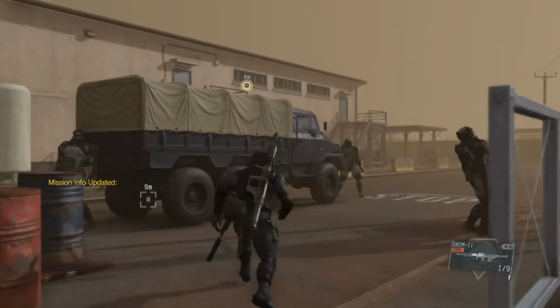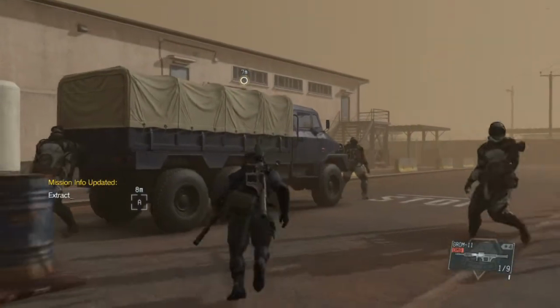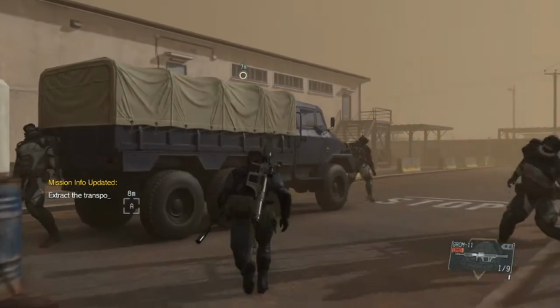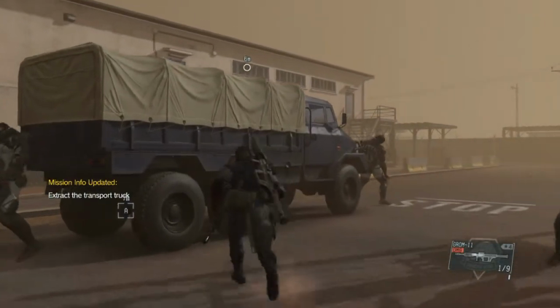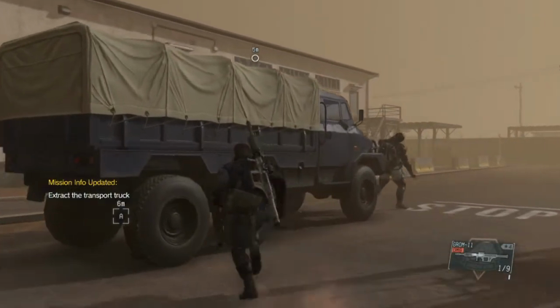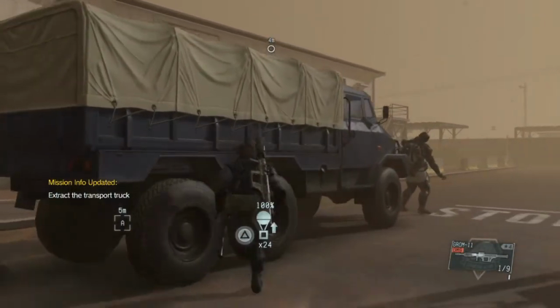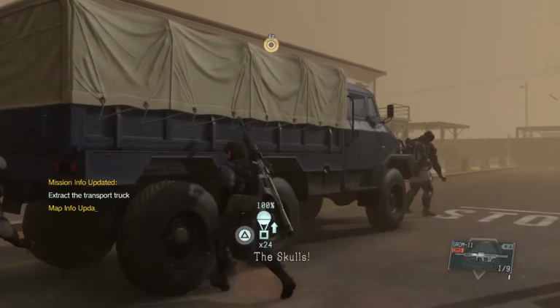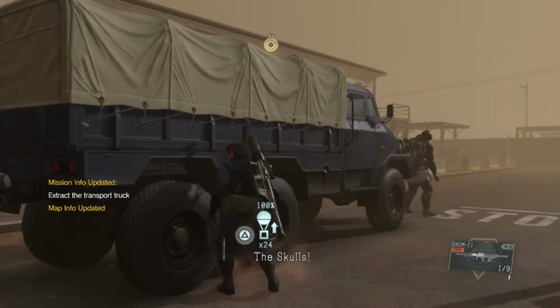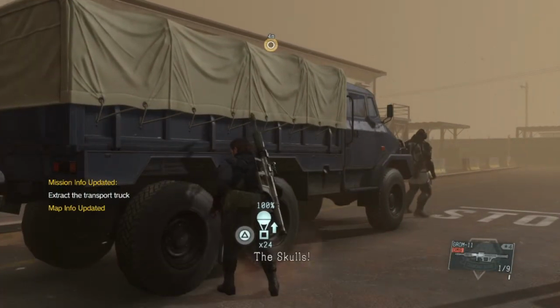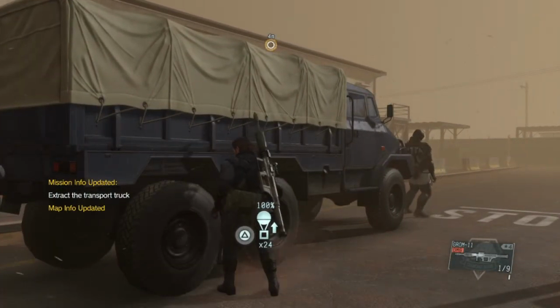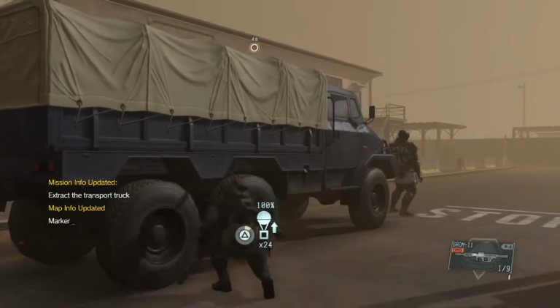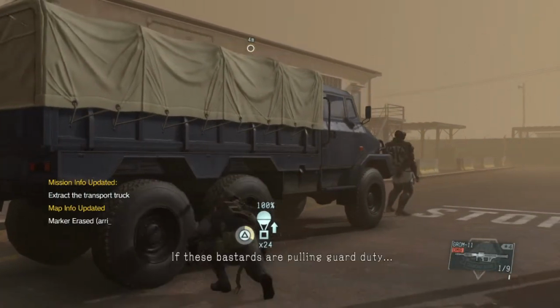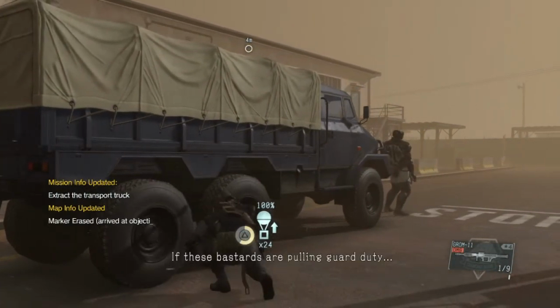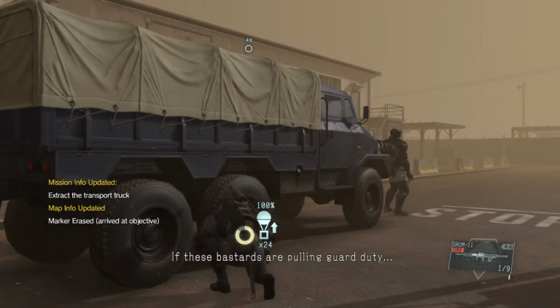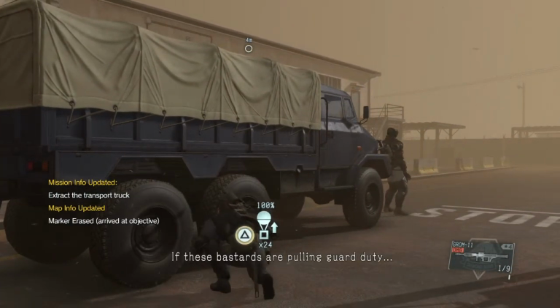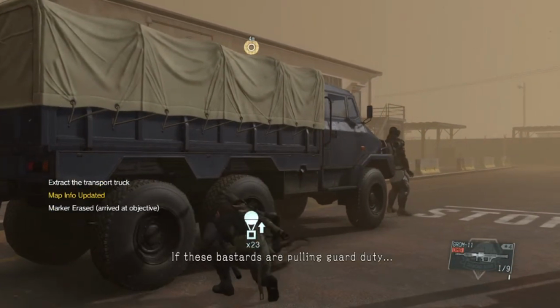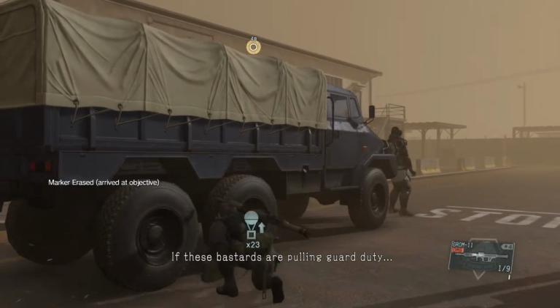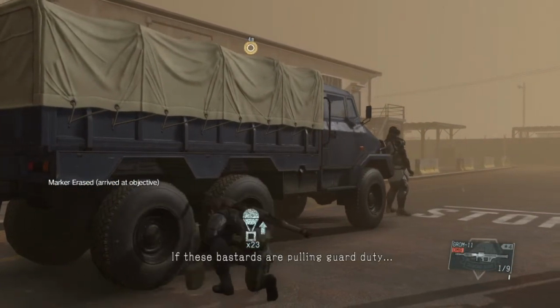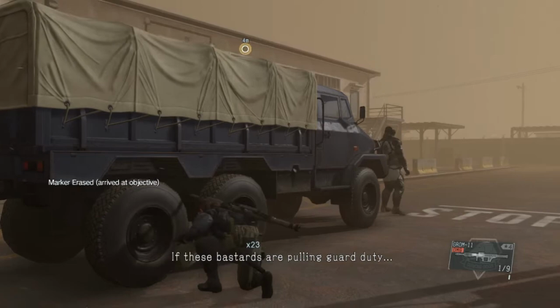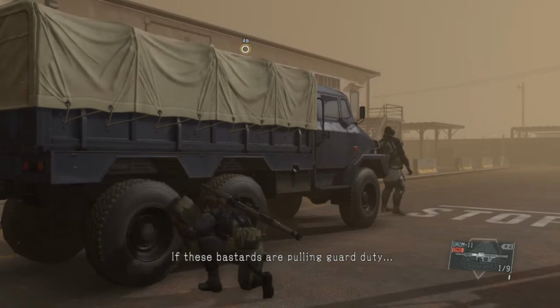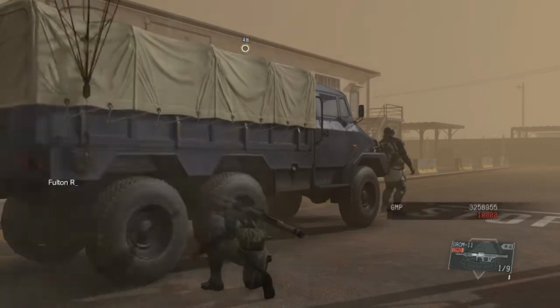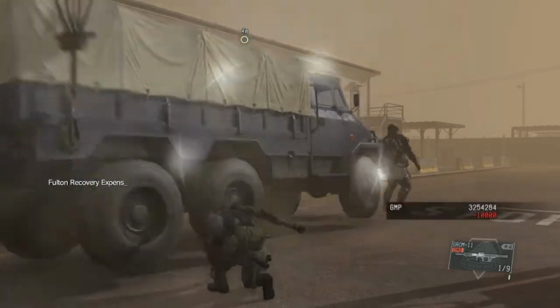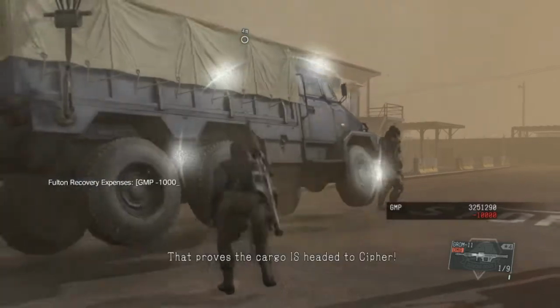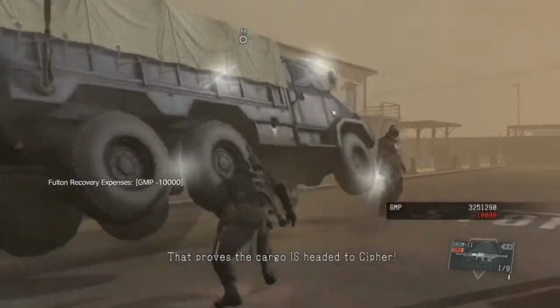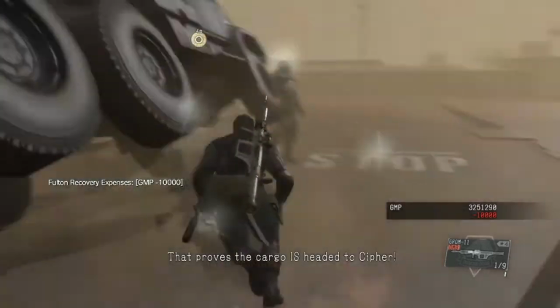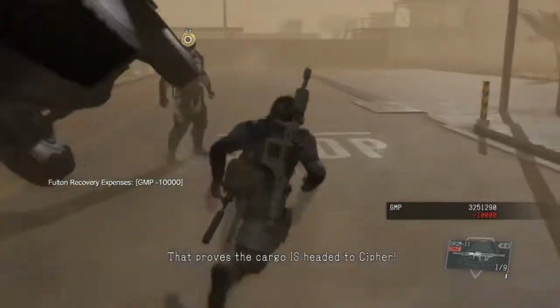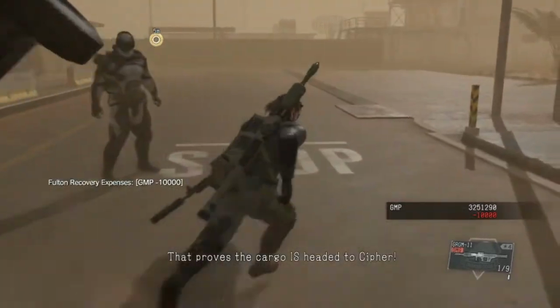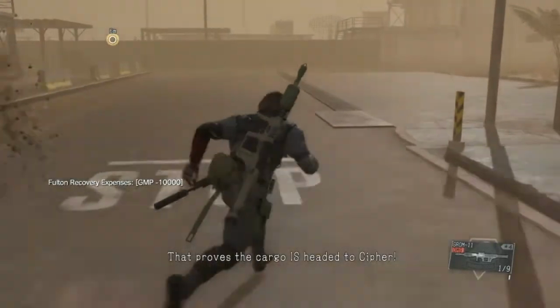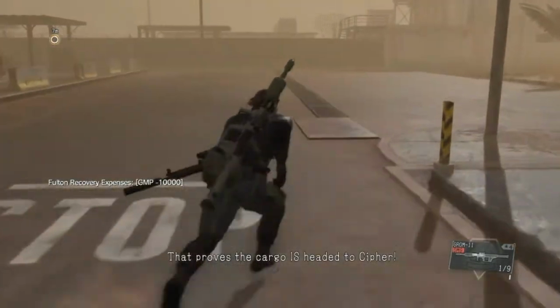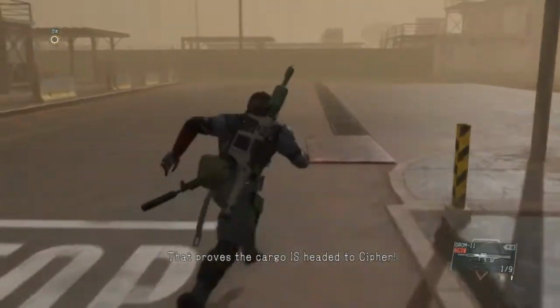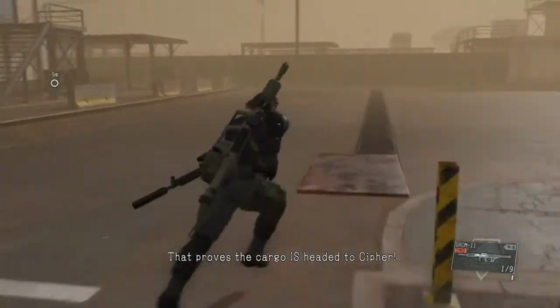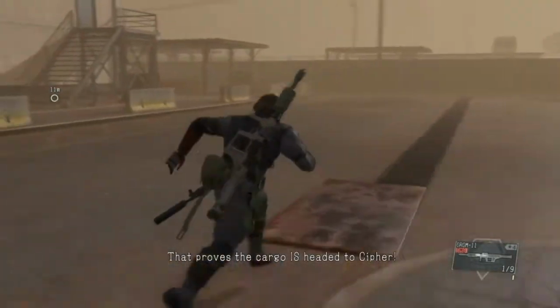Mission info has been updated. You have a runway to your destination. Cruise — the condo is headed to Cypher.